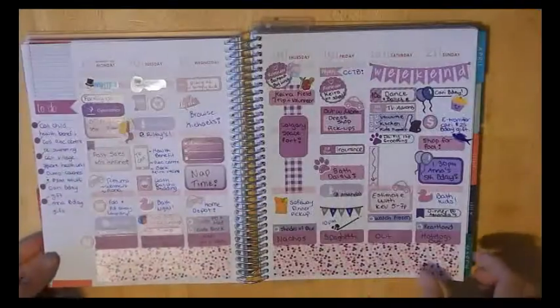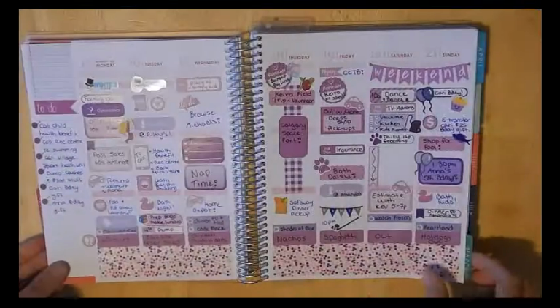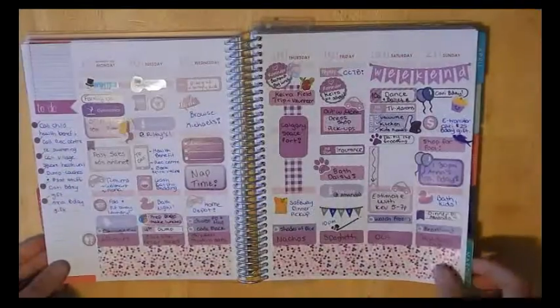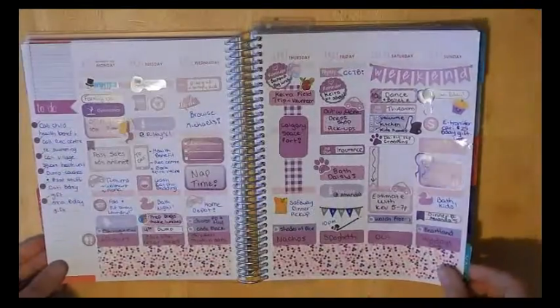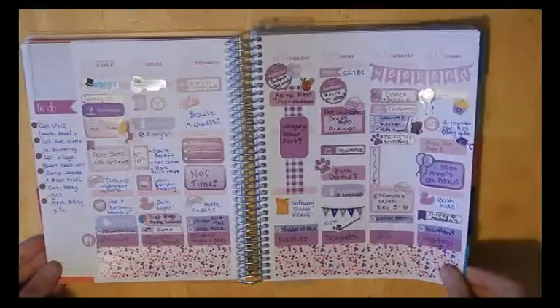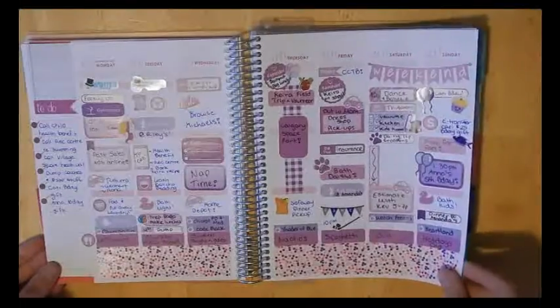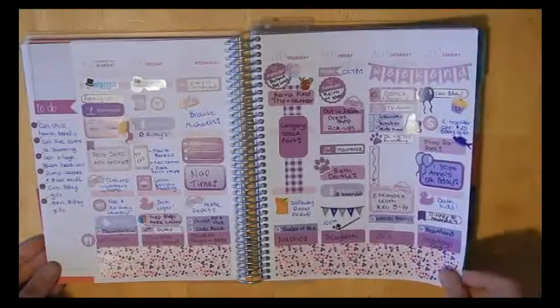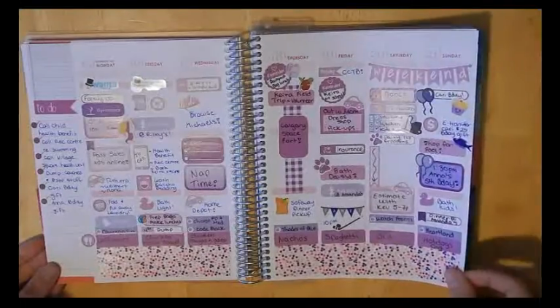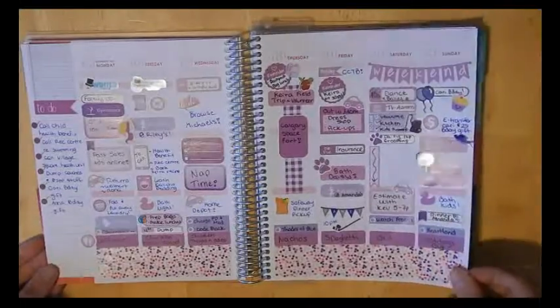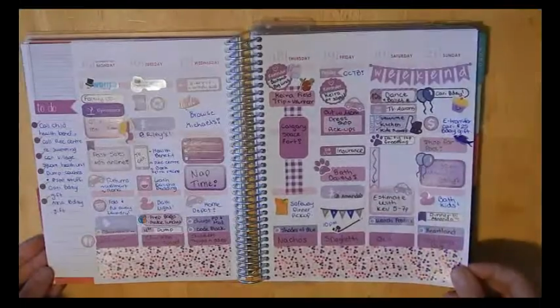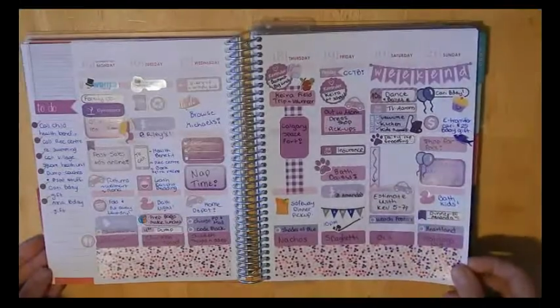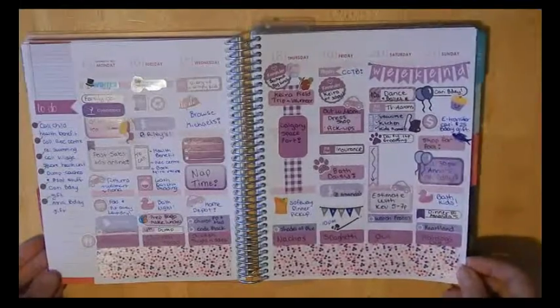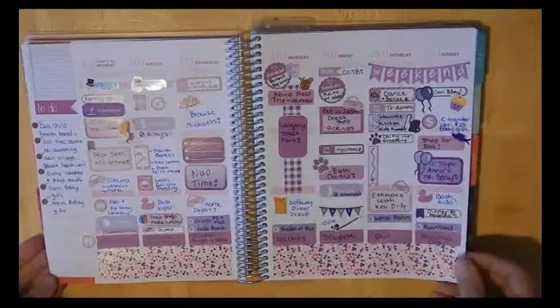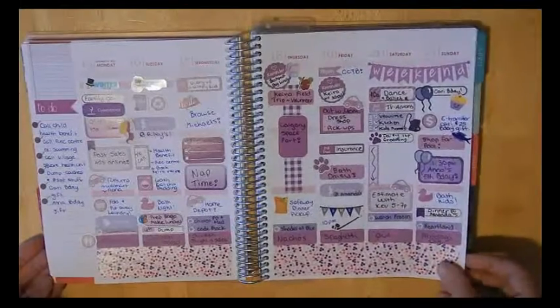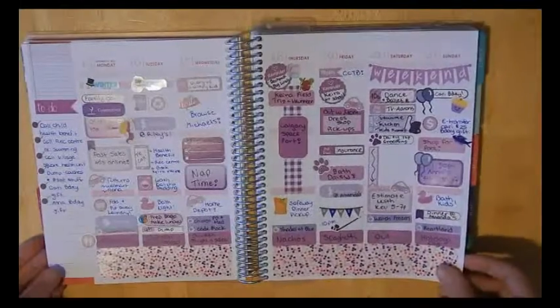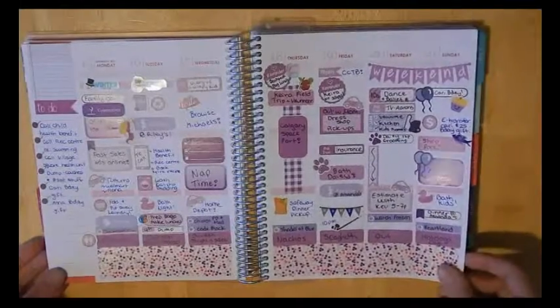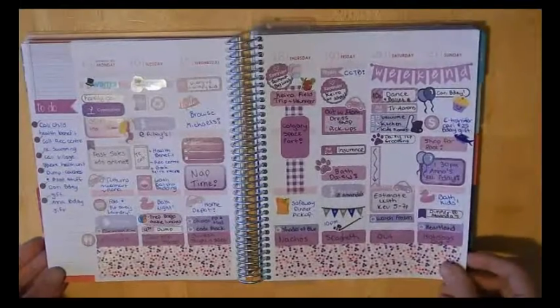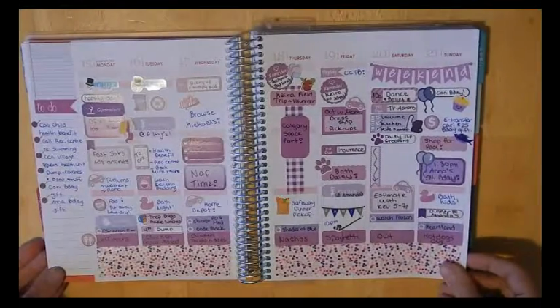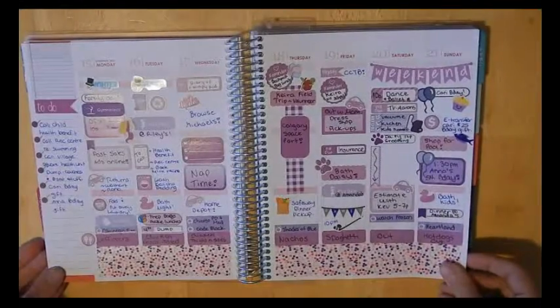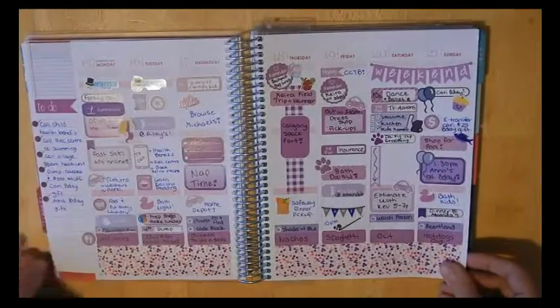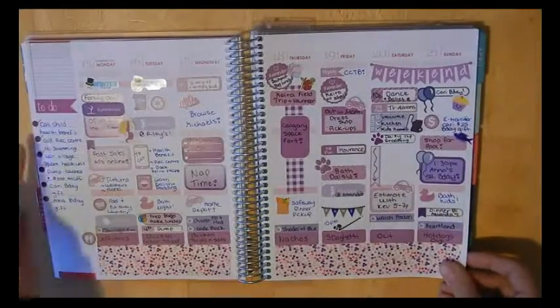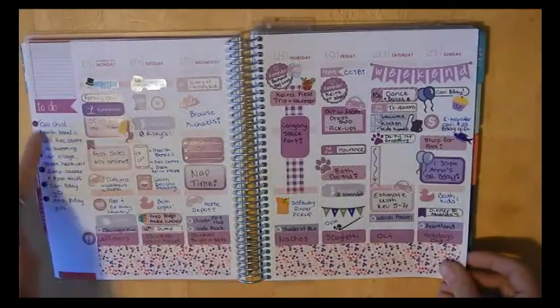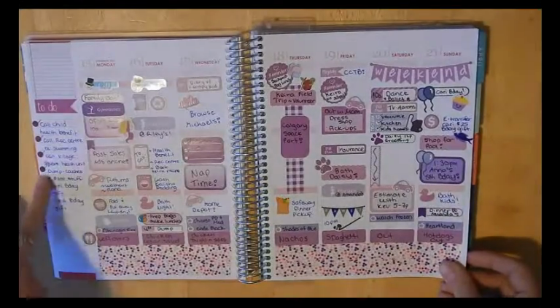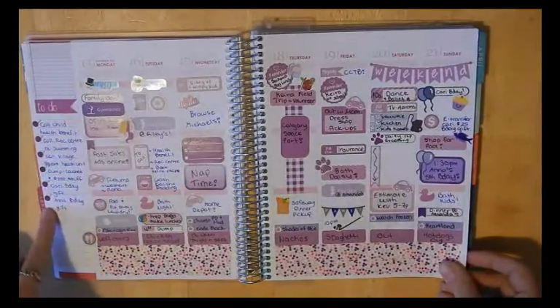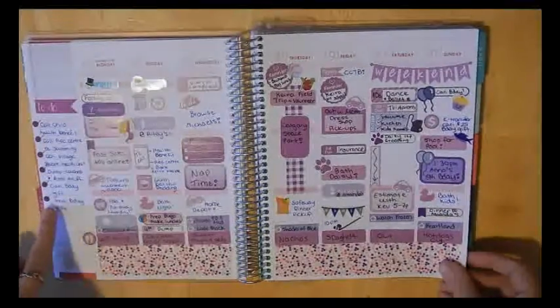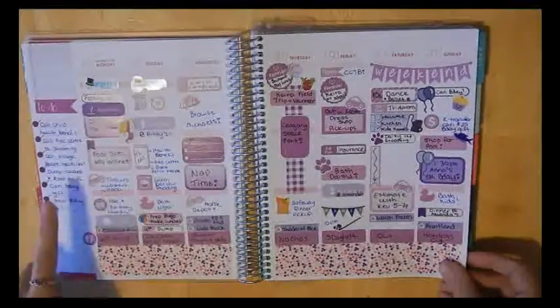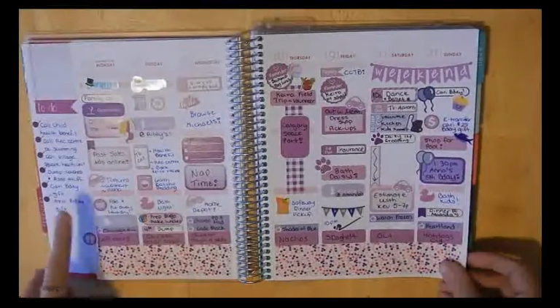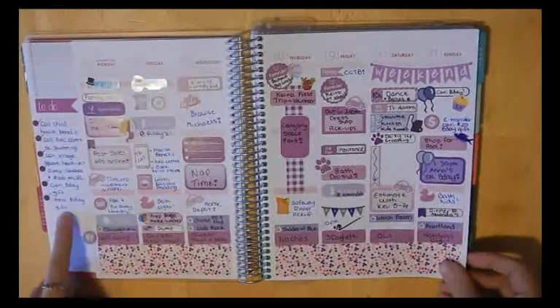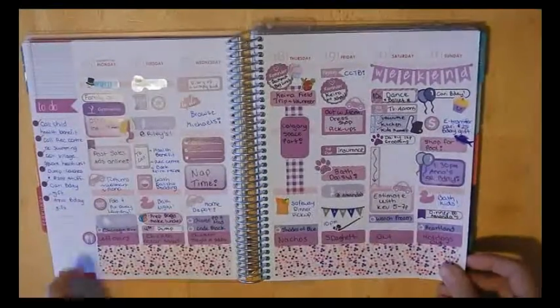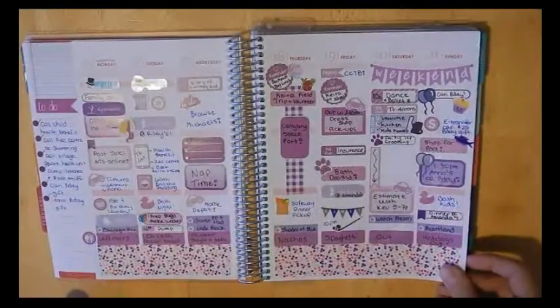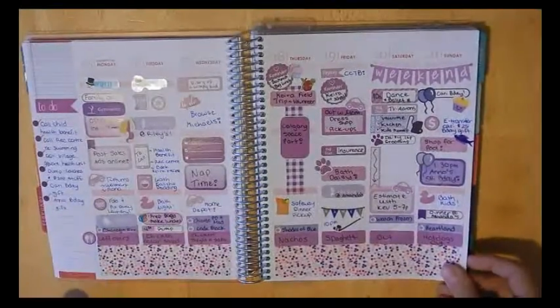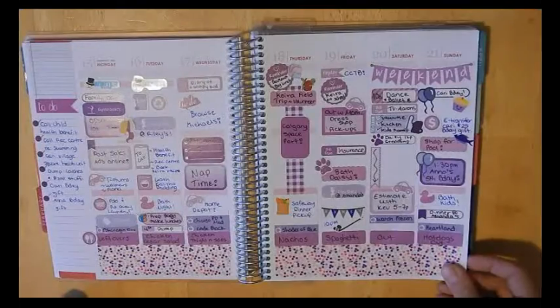The following week I did purple. Again, I did the dots down the sides and started using that.